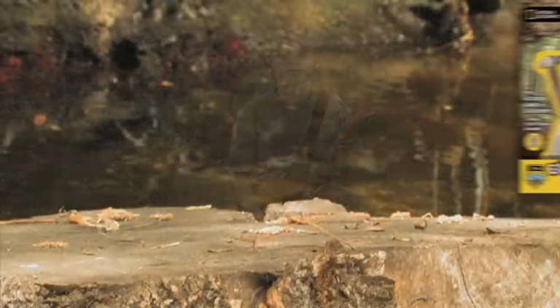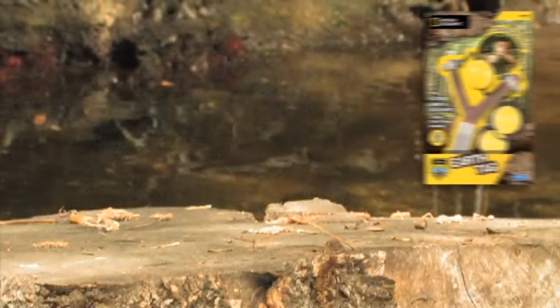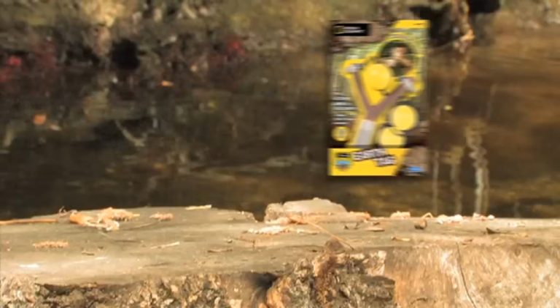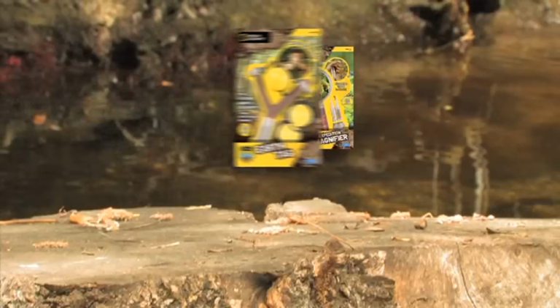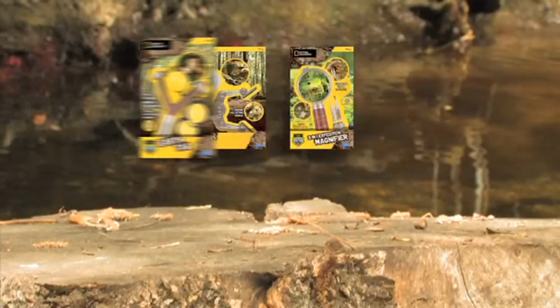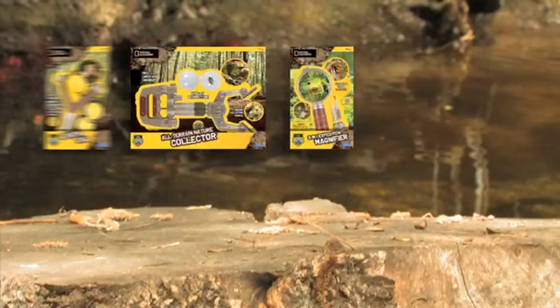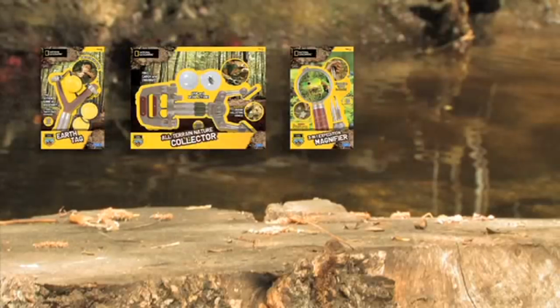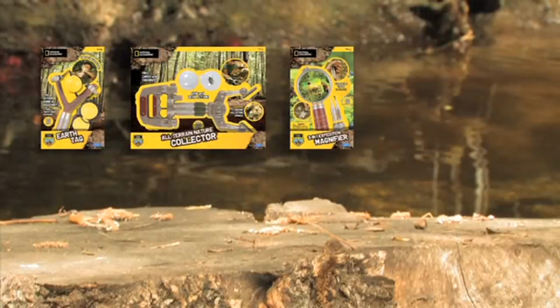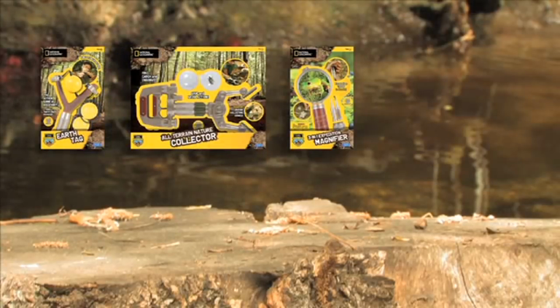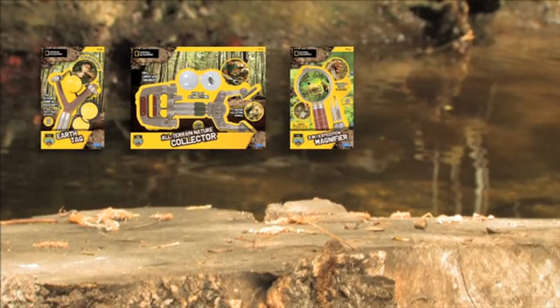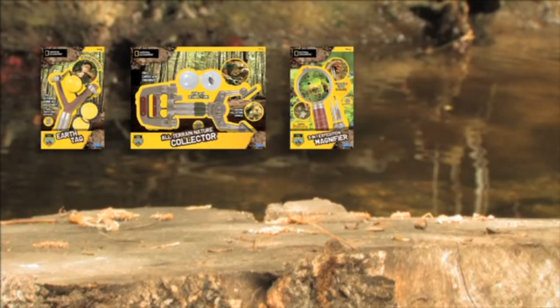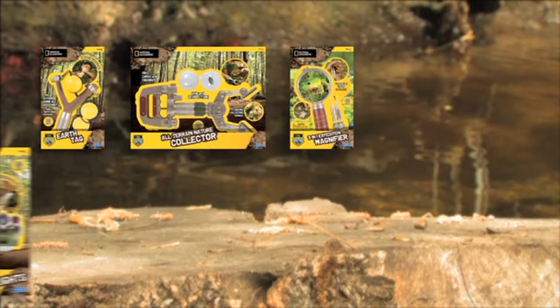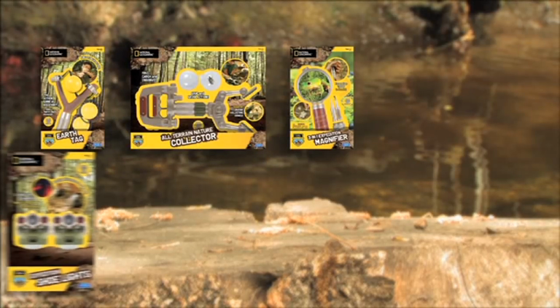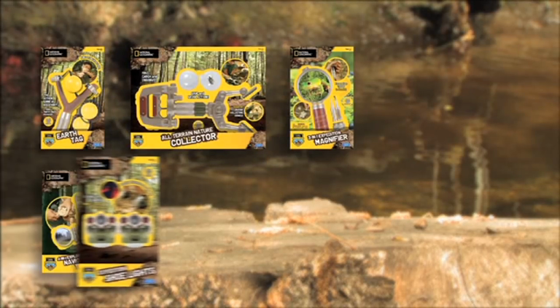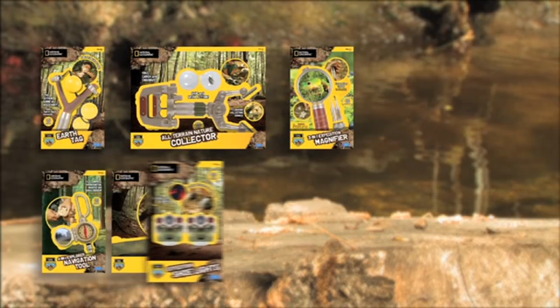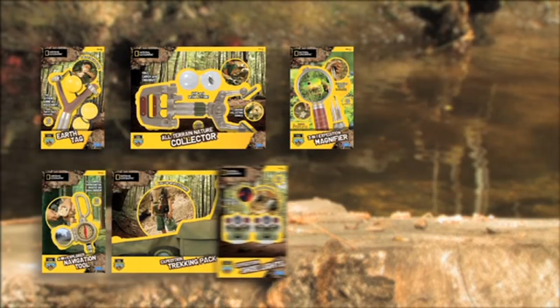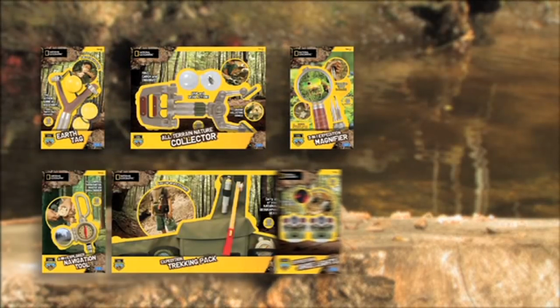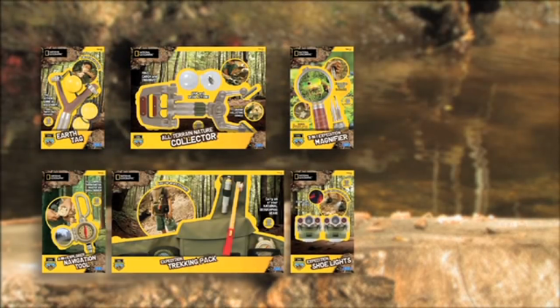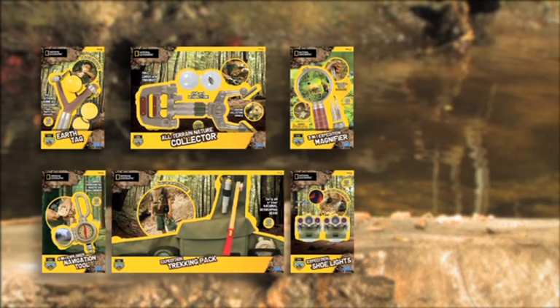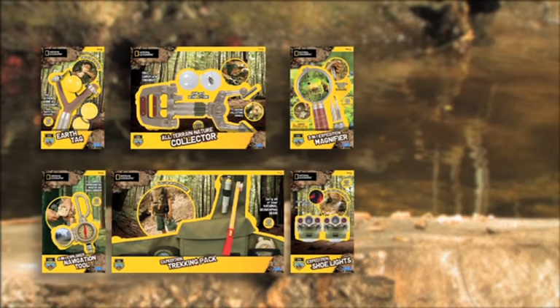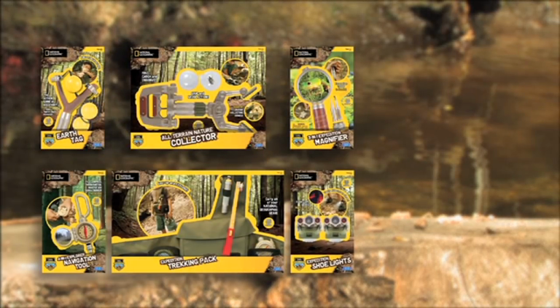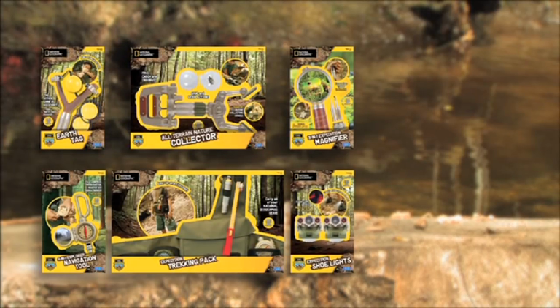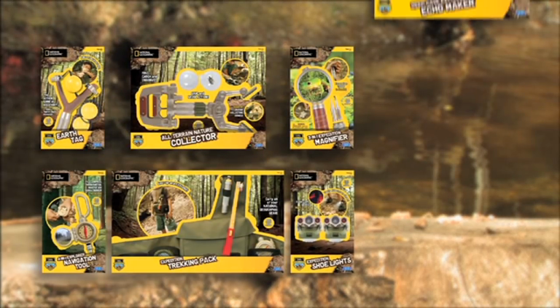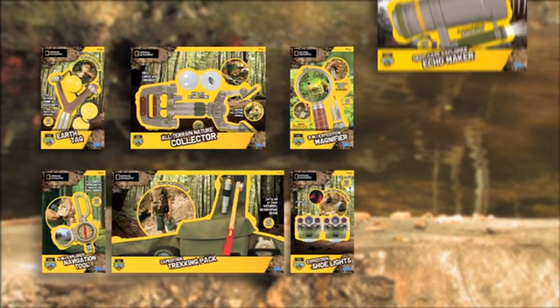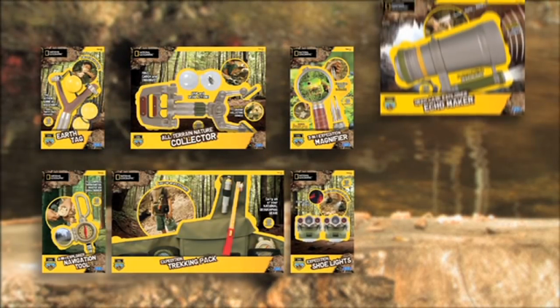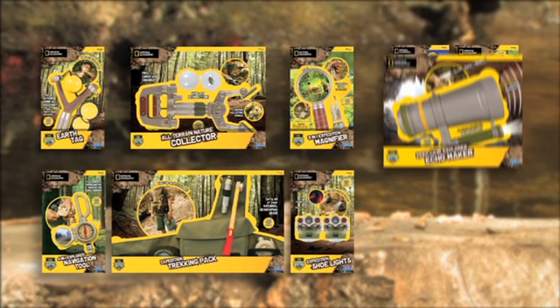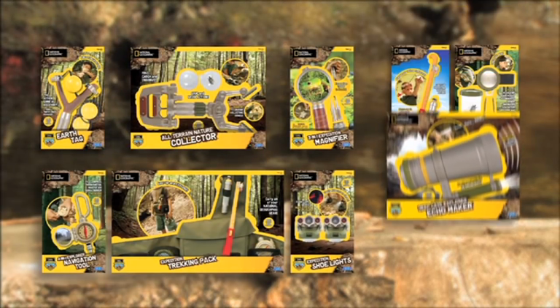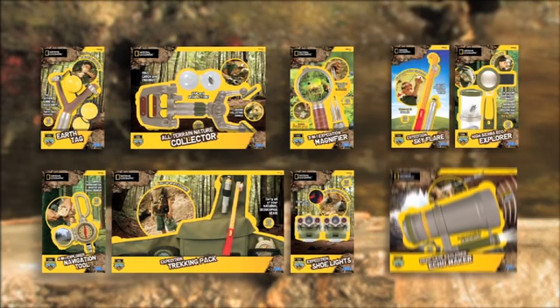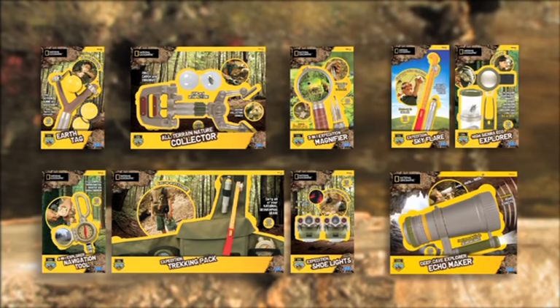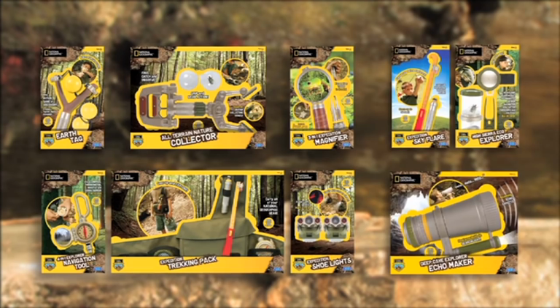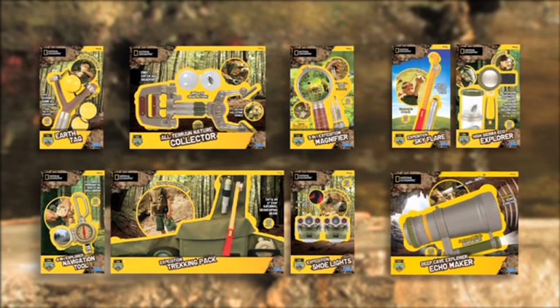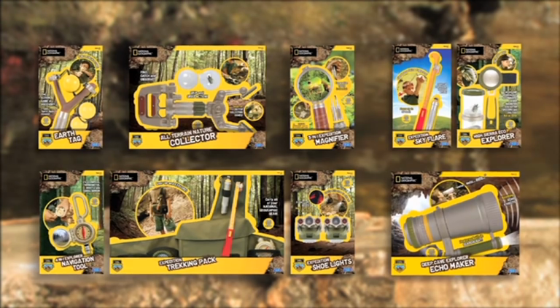Find the explorer in you with the National Geographic Outdoor Explorer Series from Uncle Milton.